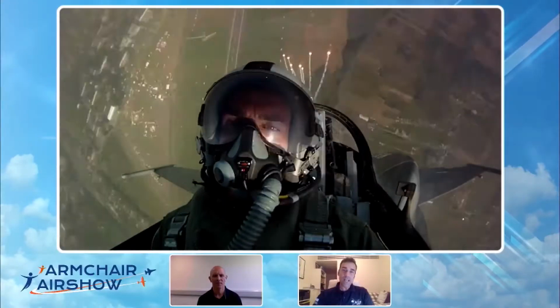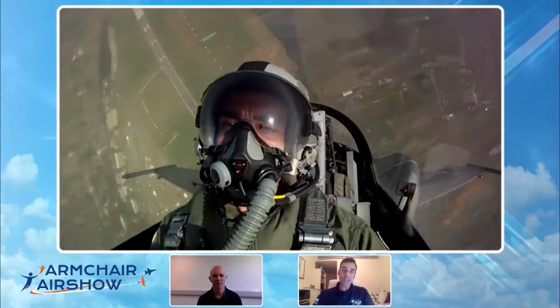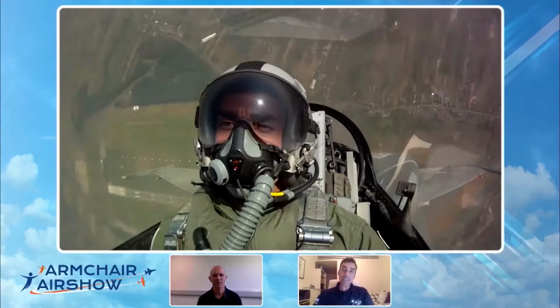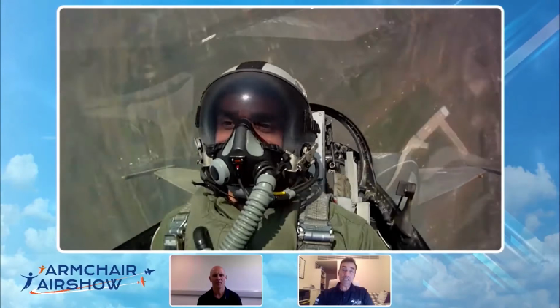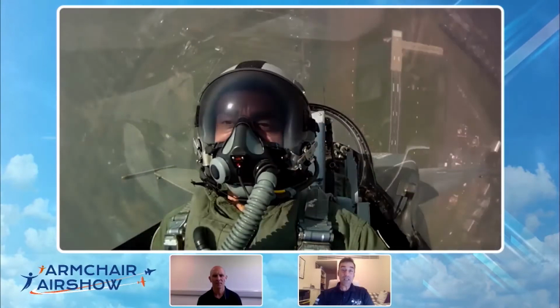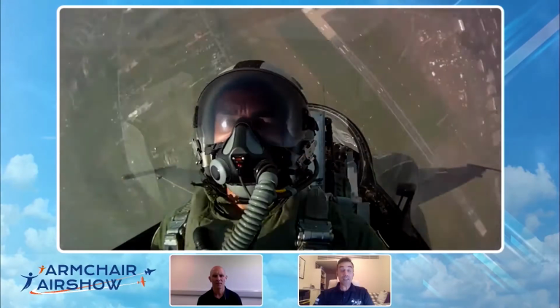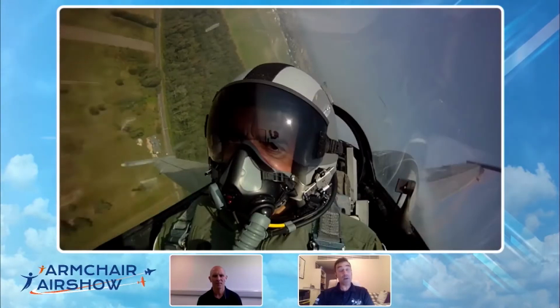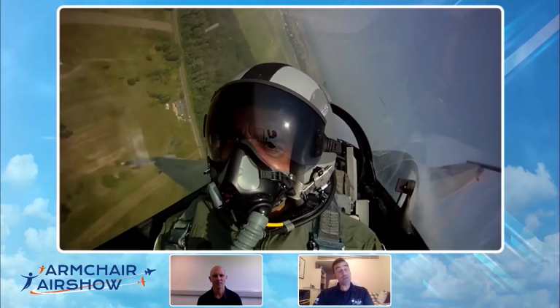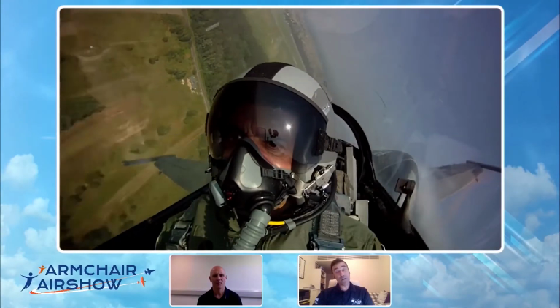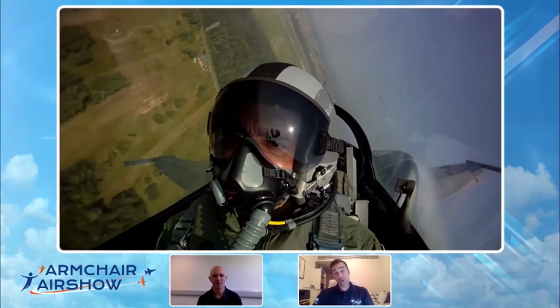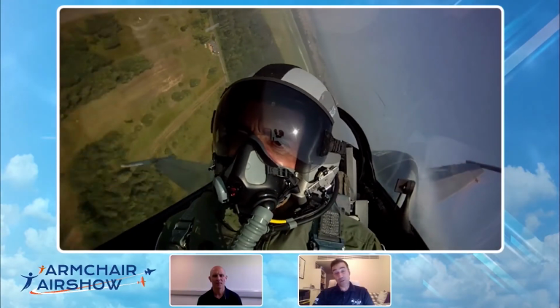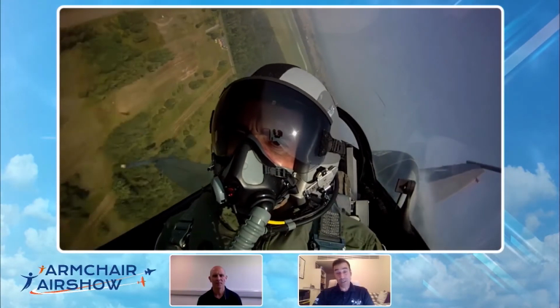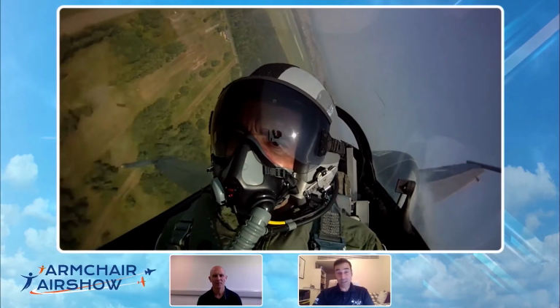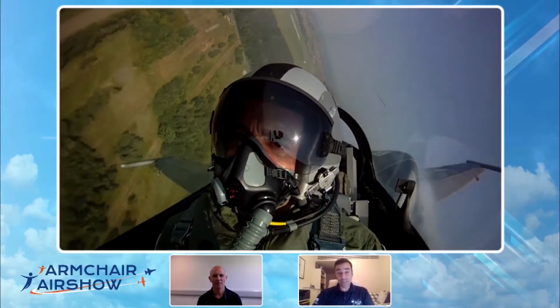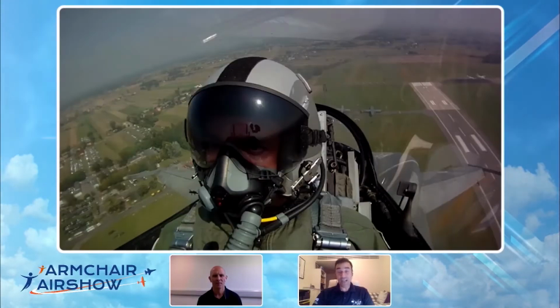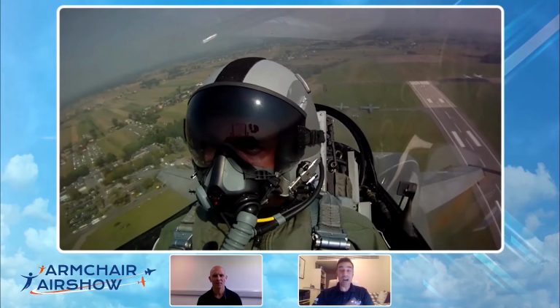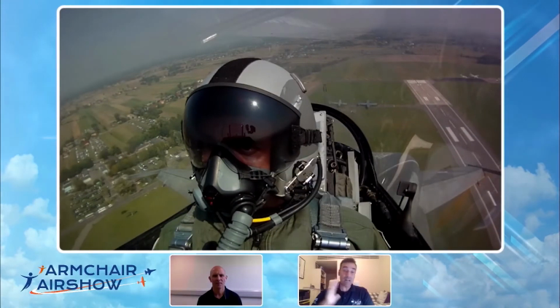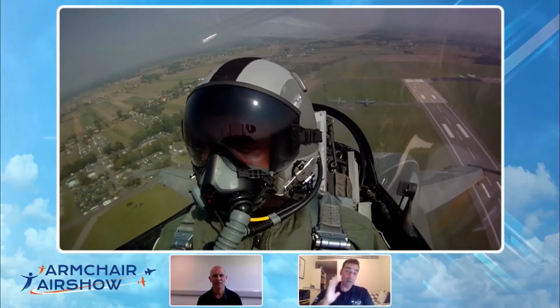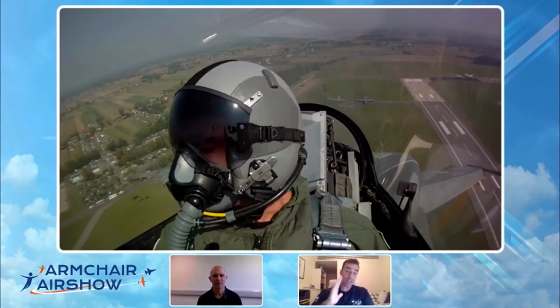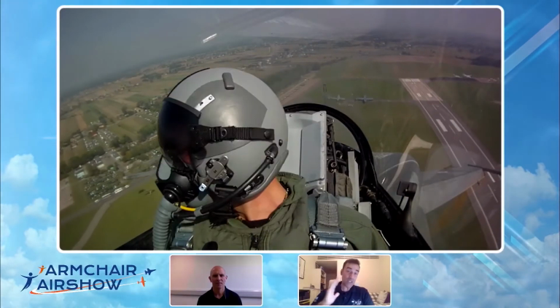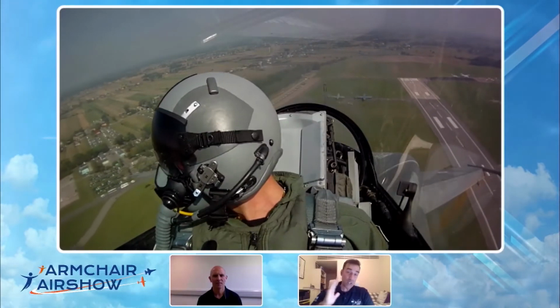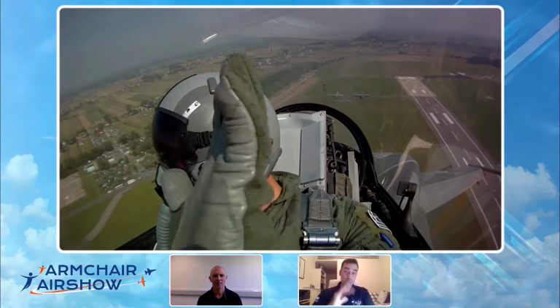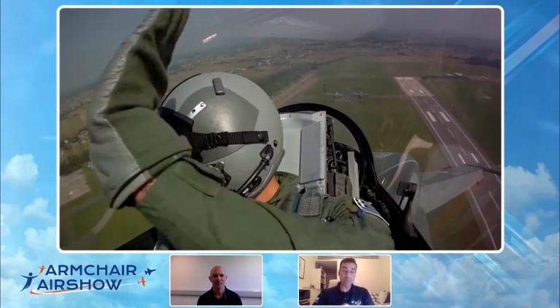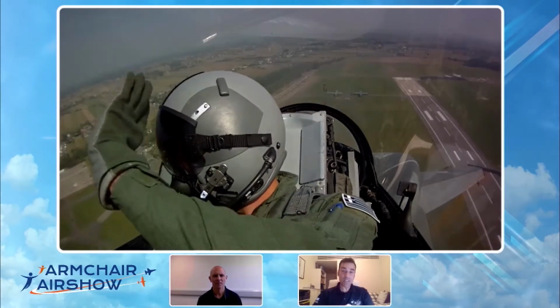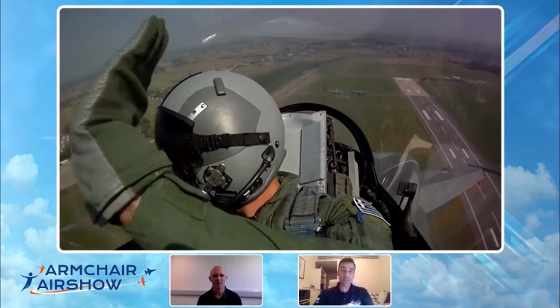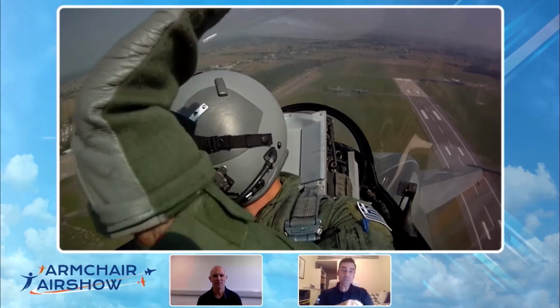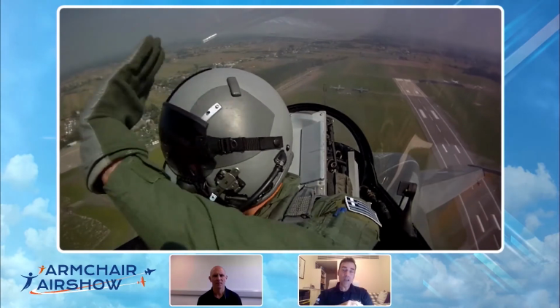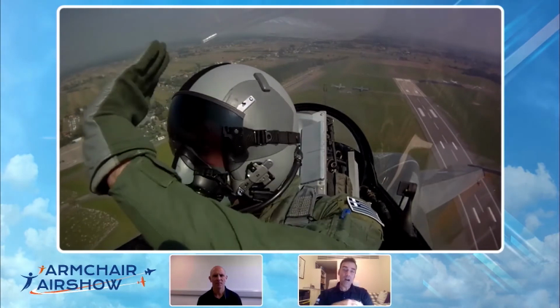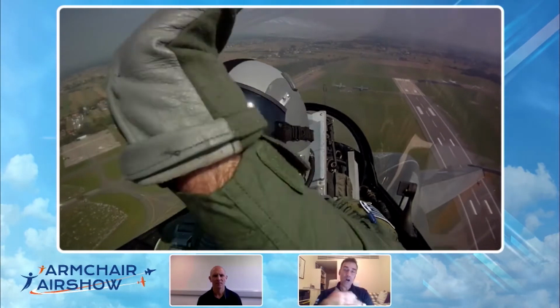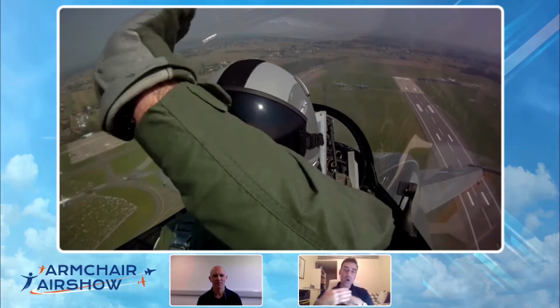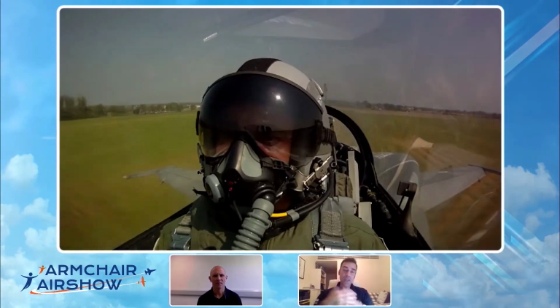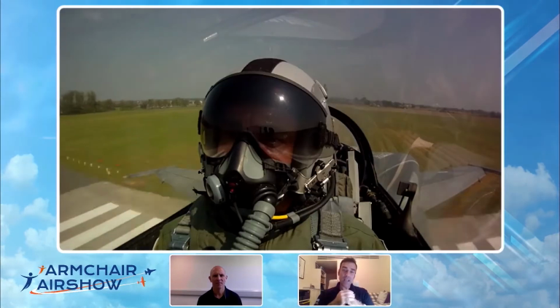And that's my favourite manoeuvre over here. It's the high alpha pass, the slow speed pass, waving to the people.